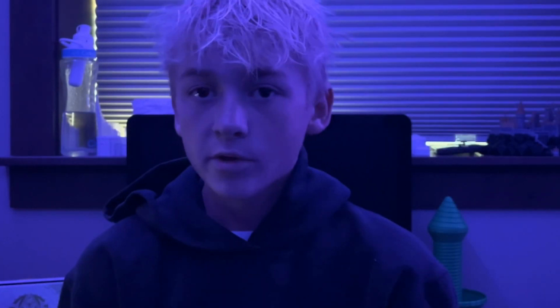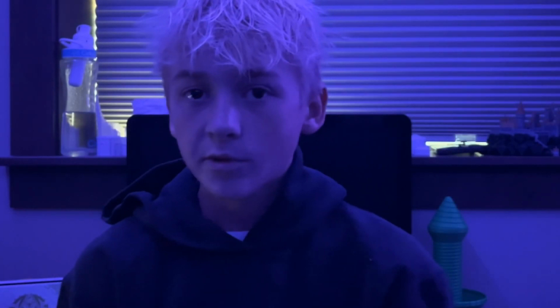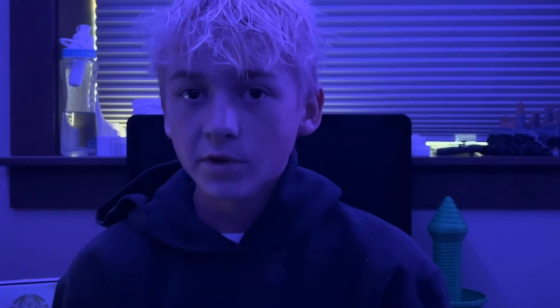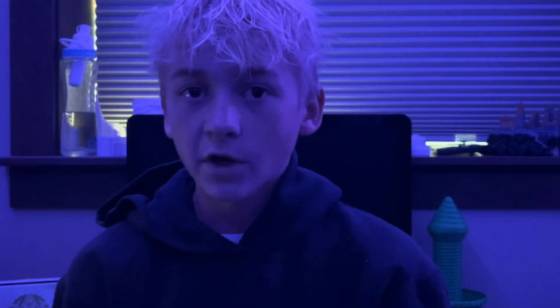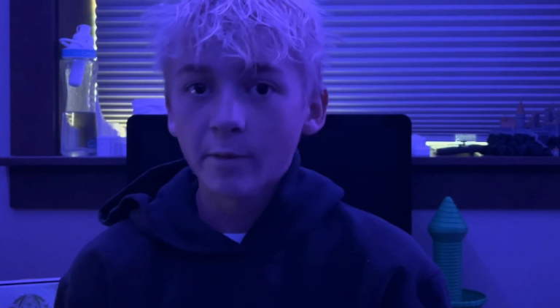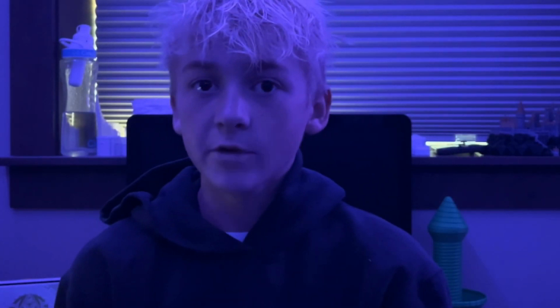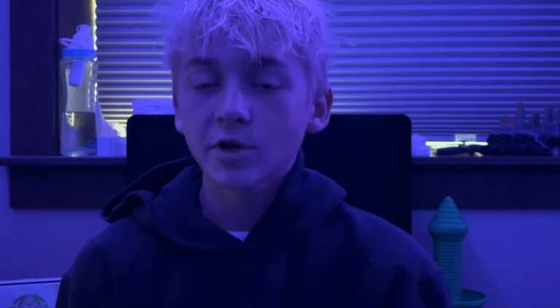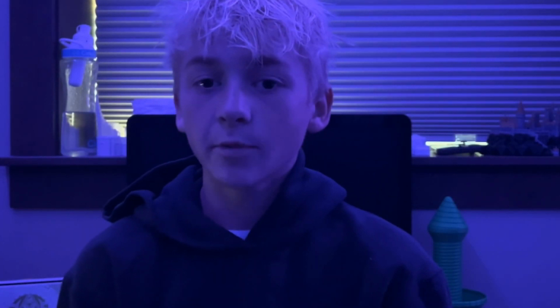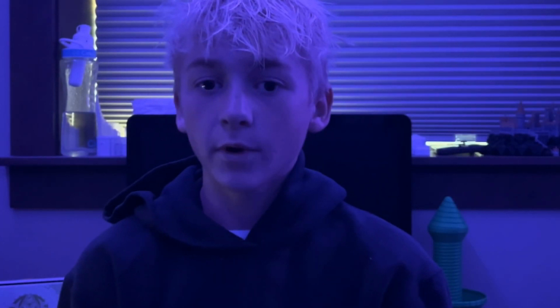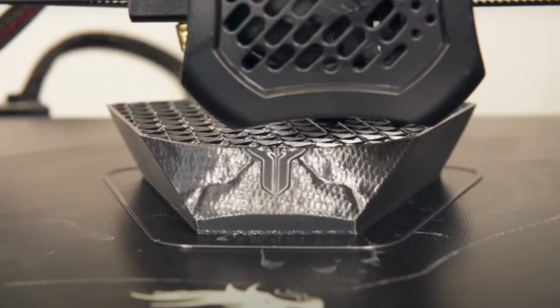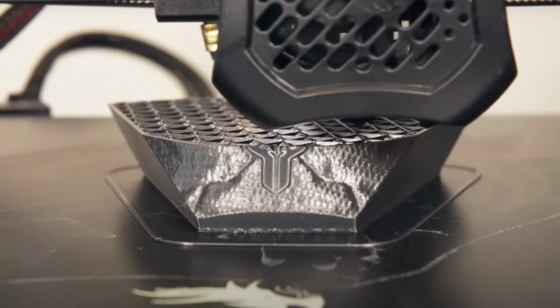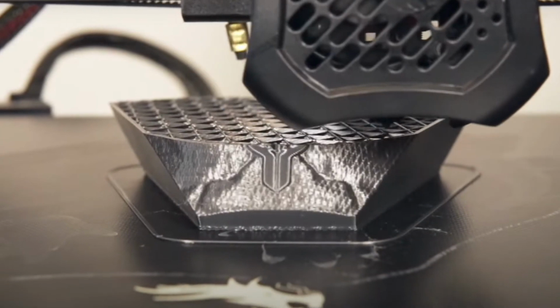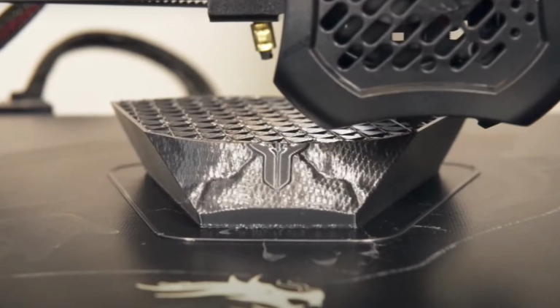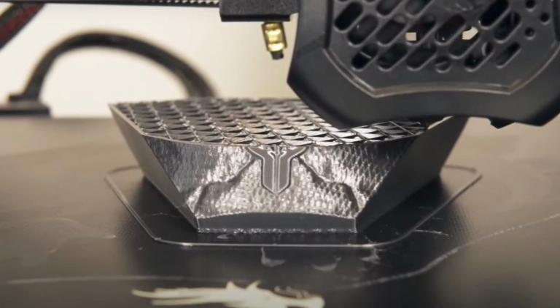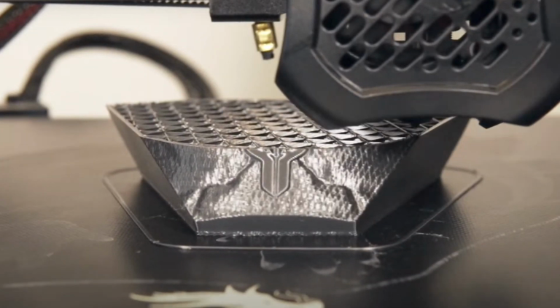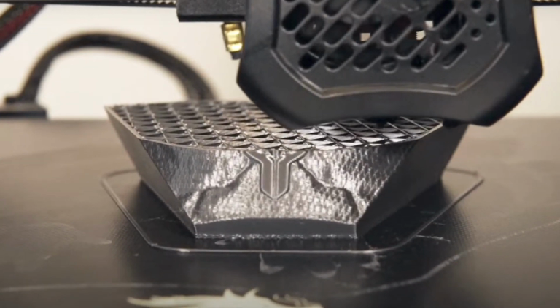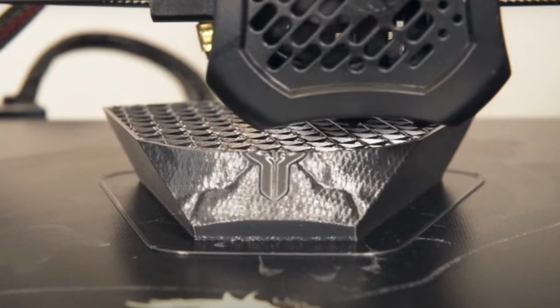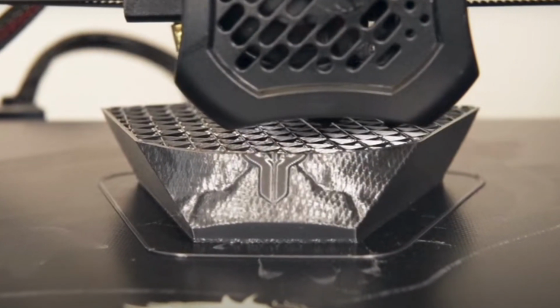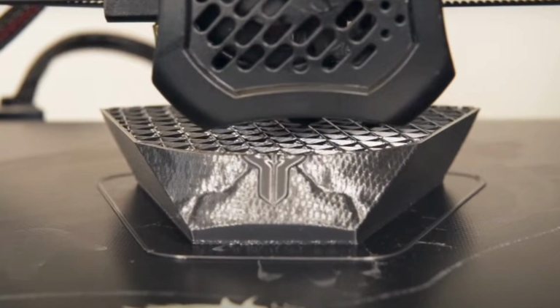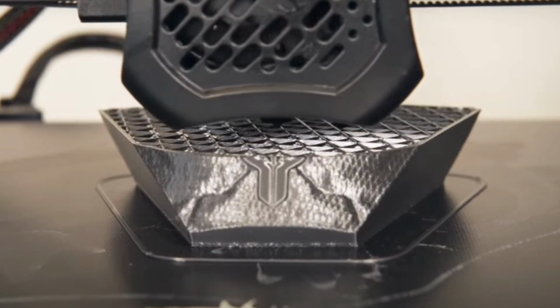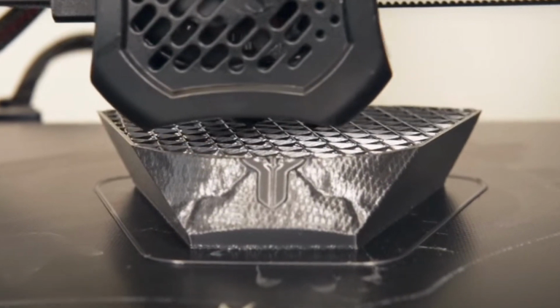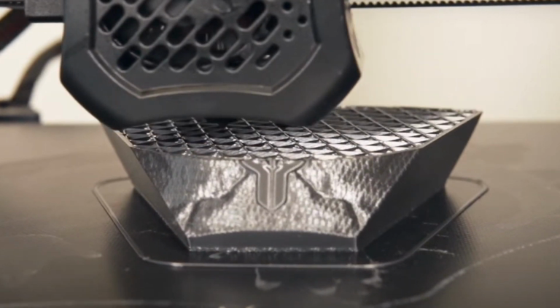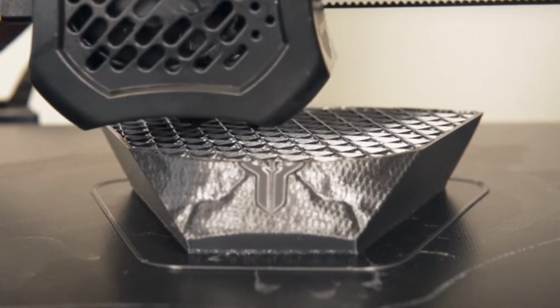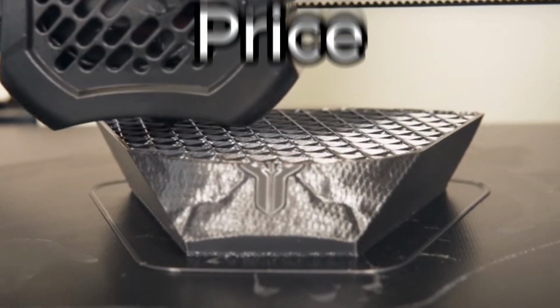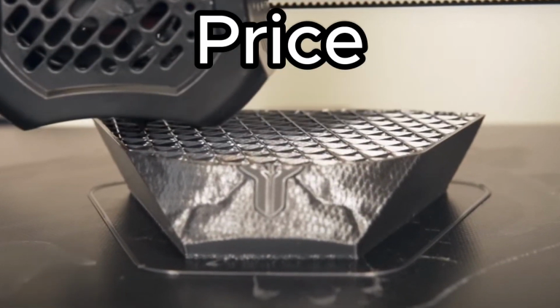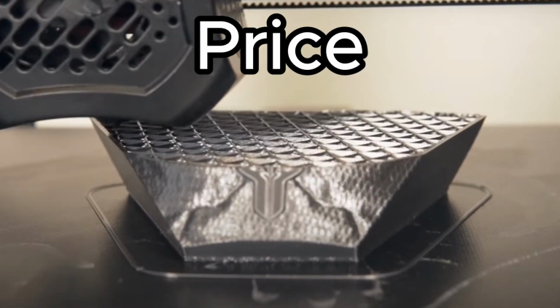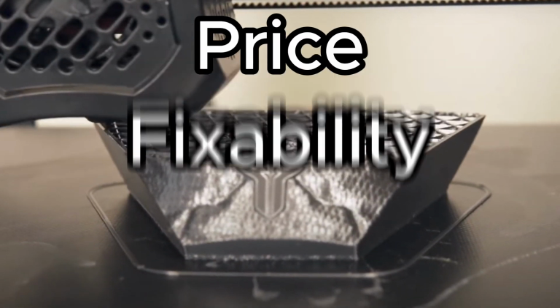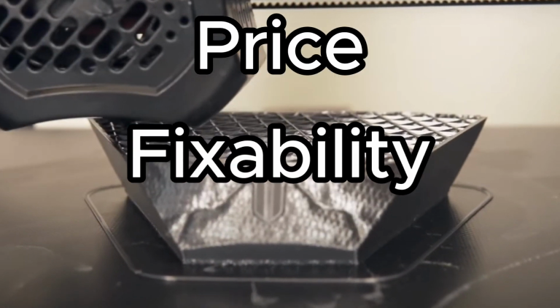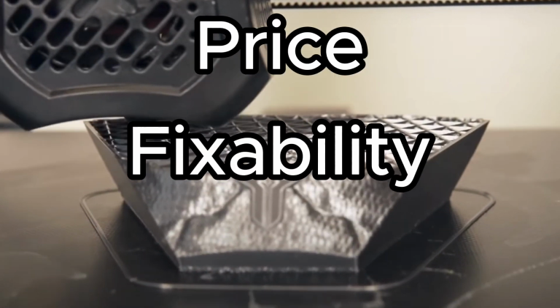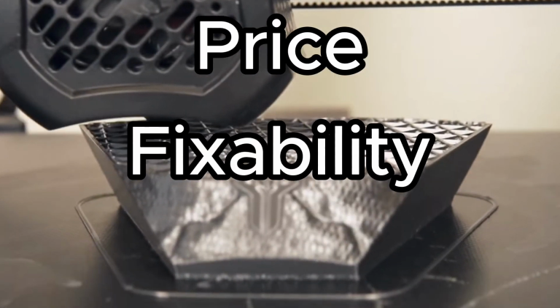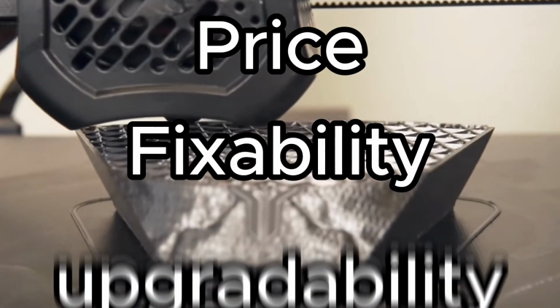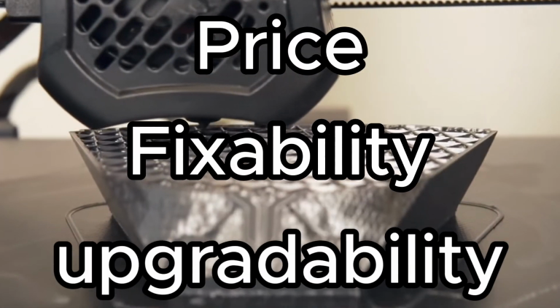So when you're talking about a starter printer, there's a few things to consider. These things are price, fixability, and upgradability.